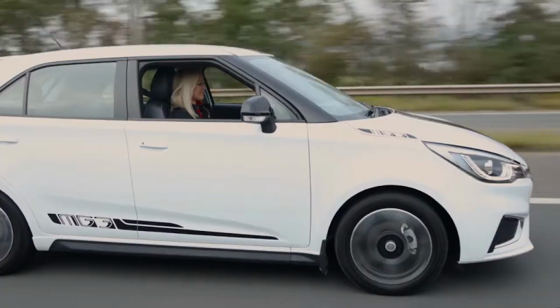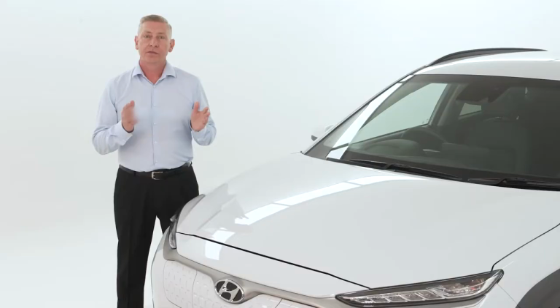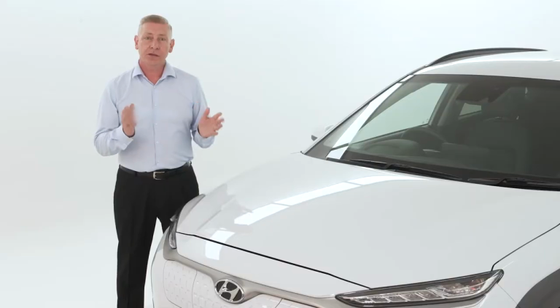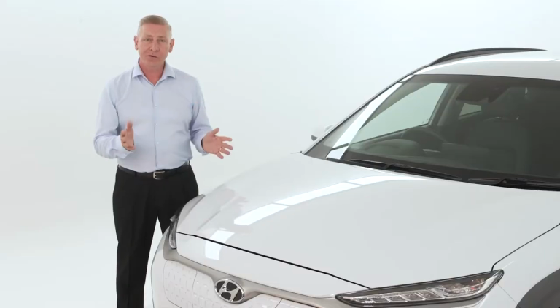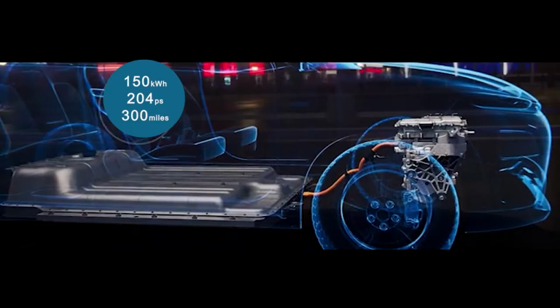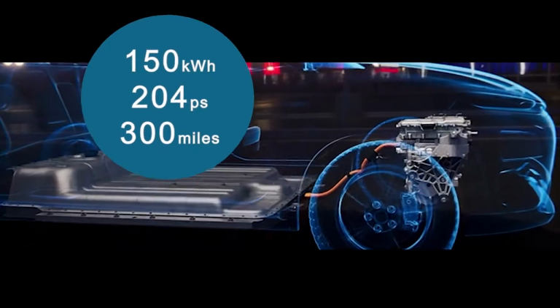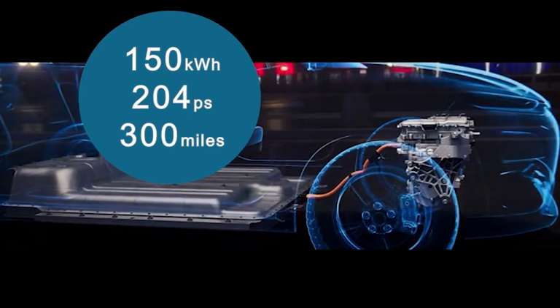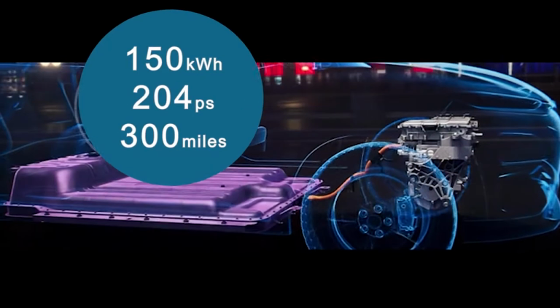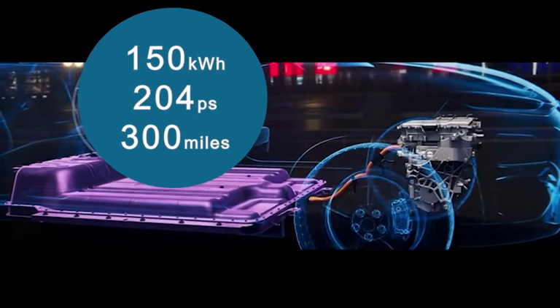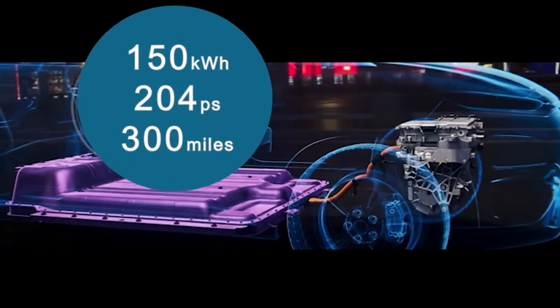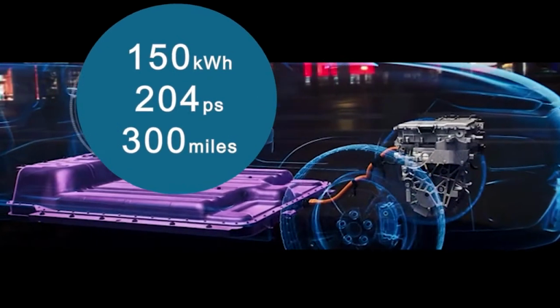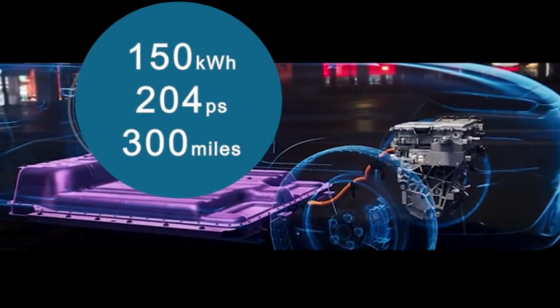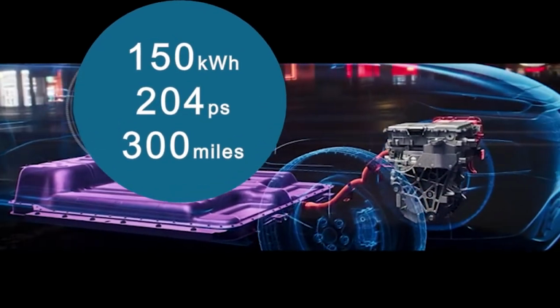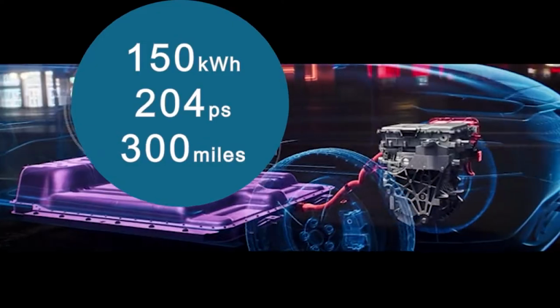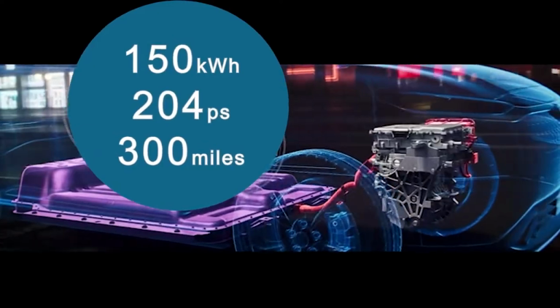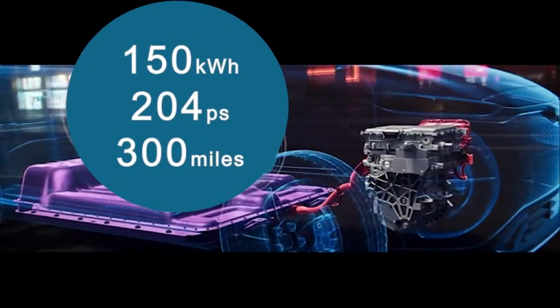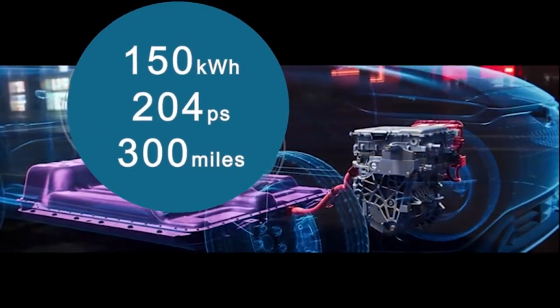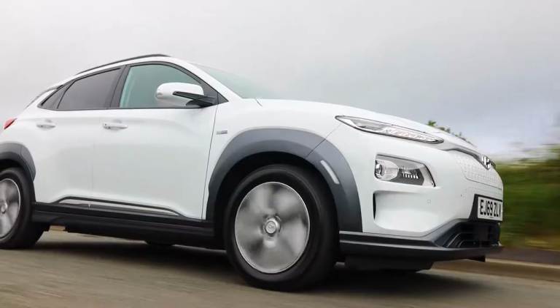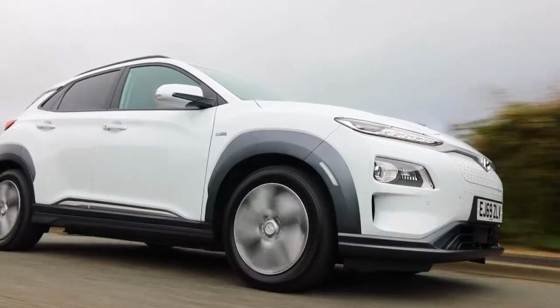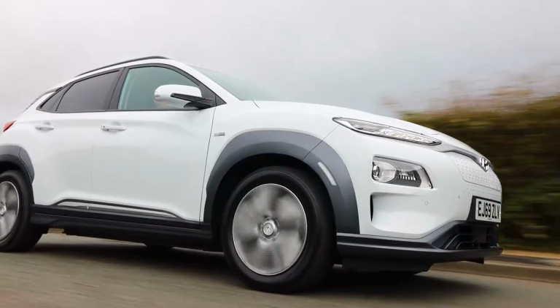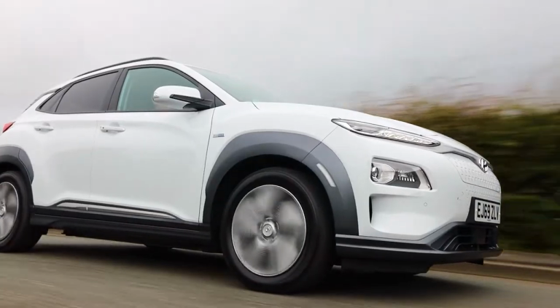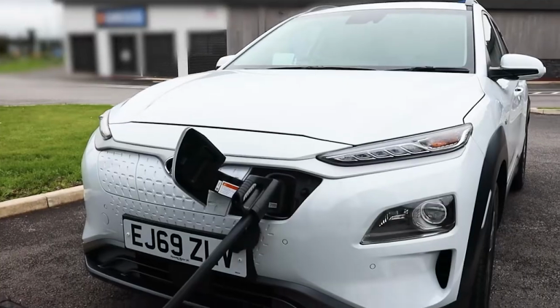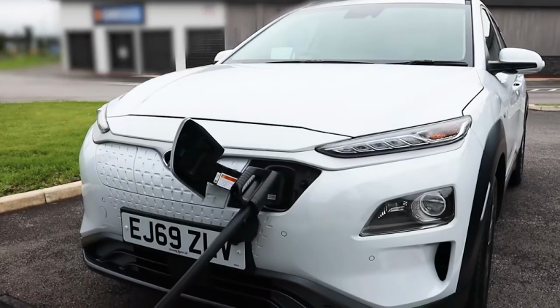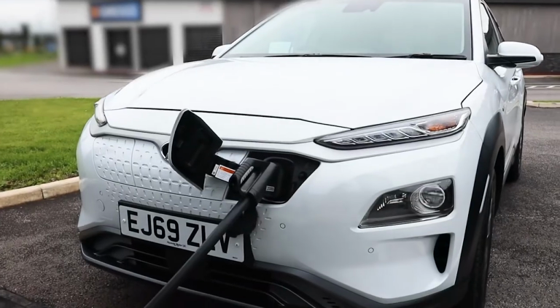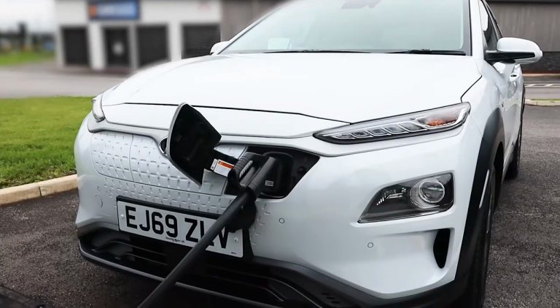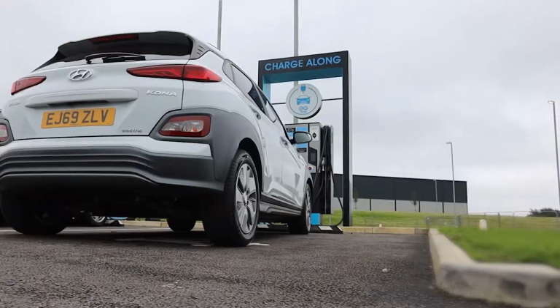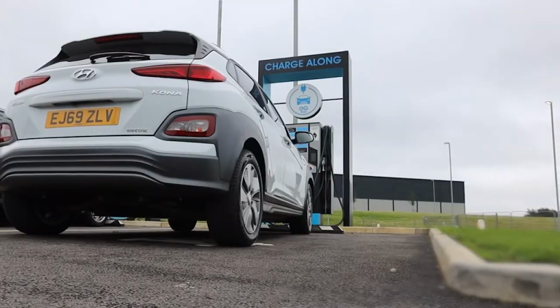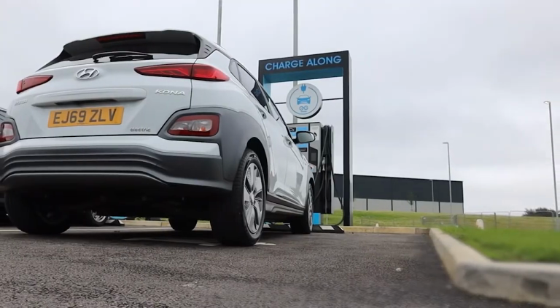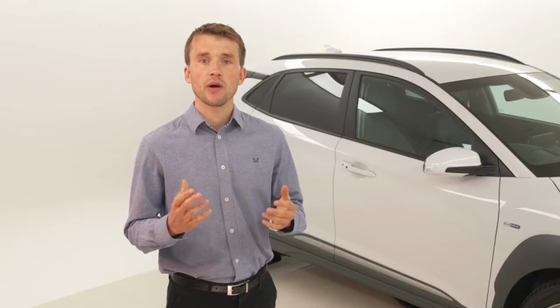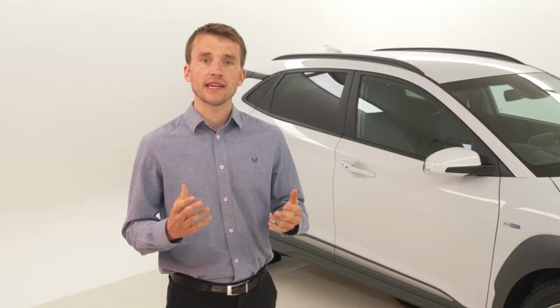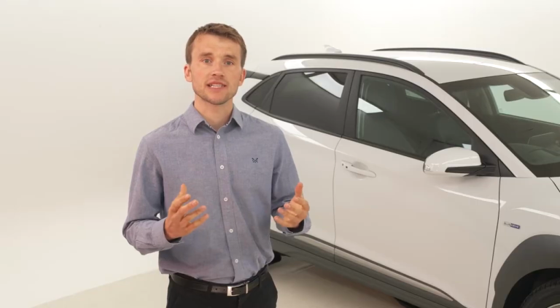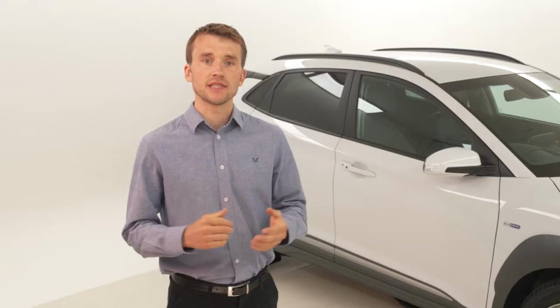The Kona Electric features two different battery options. So the question is, how do we inspire customers?